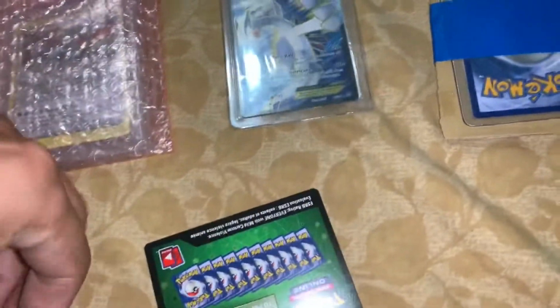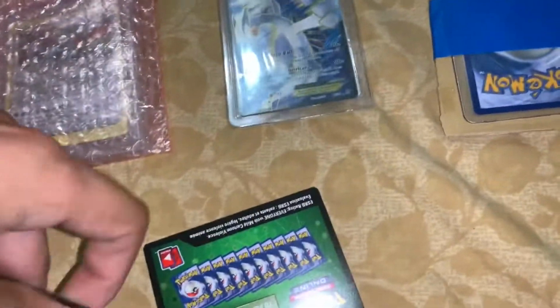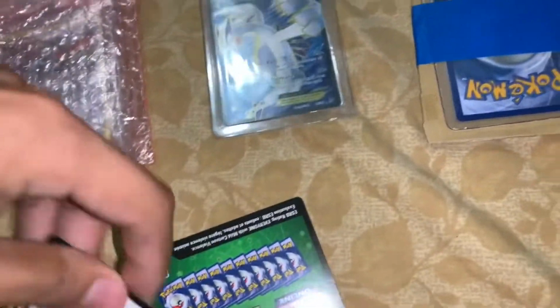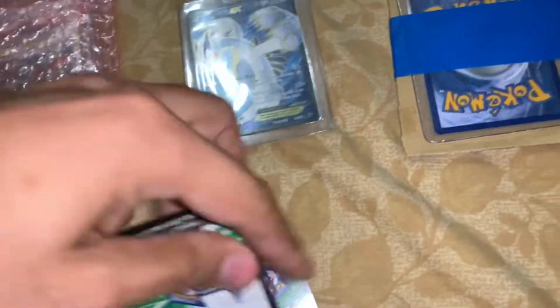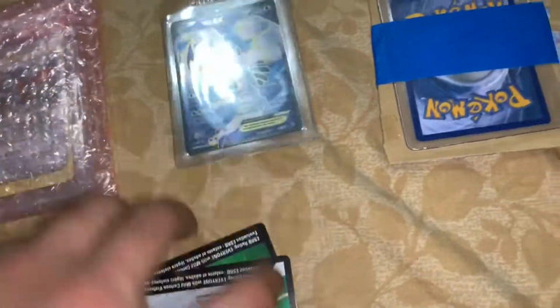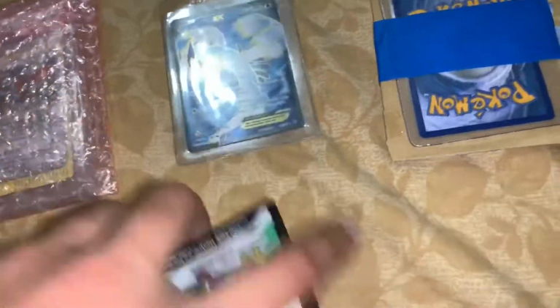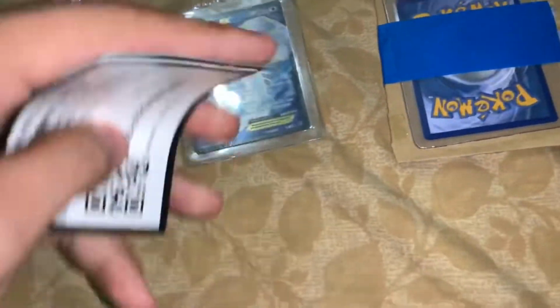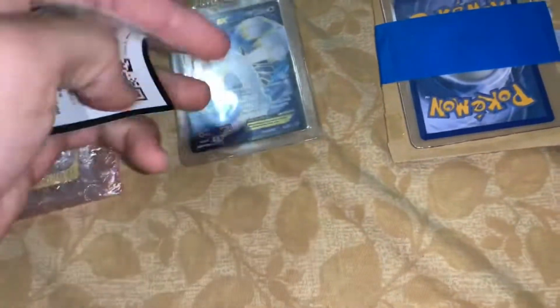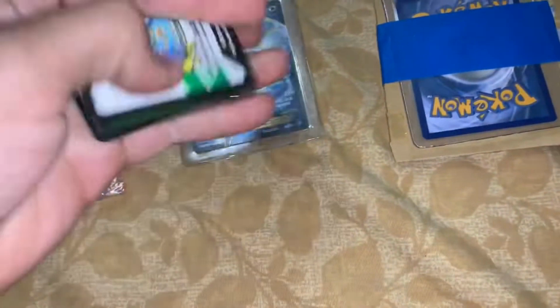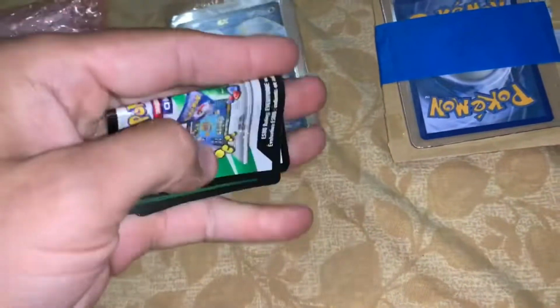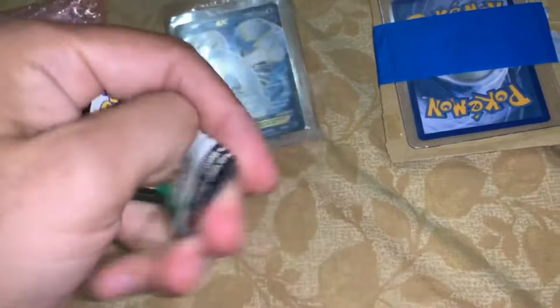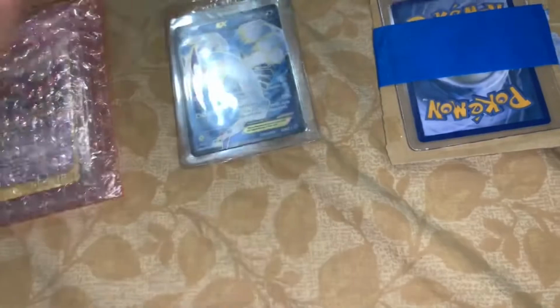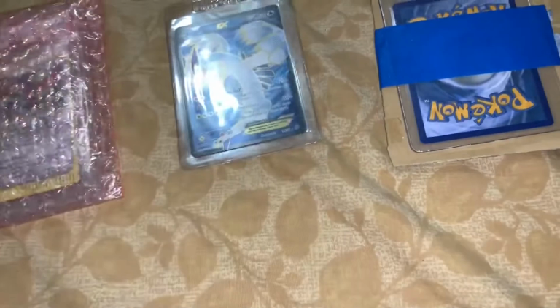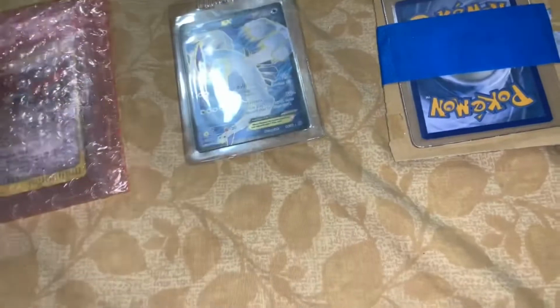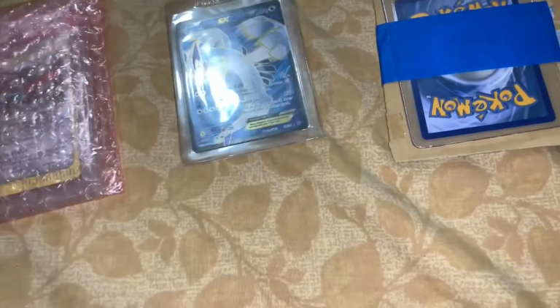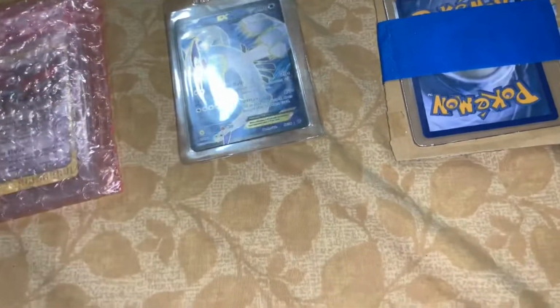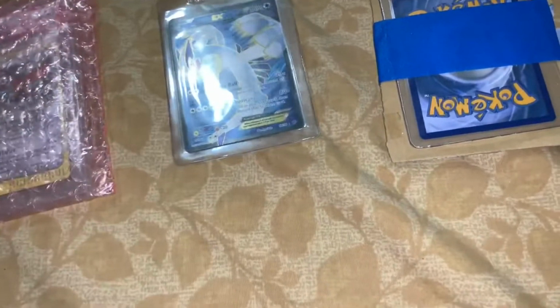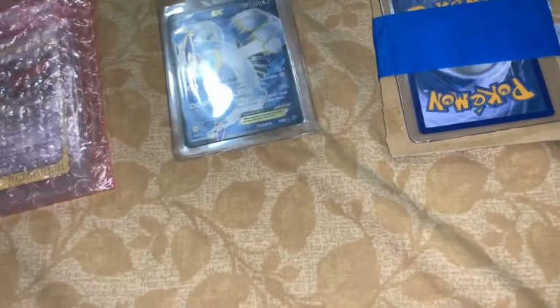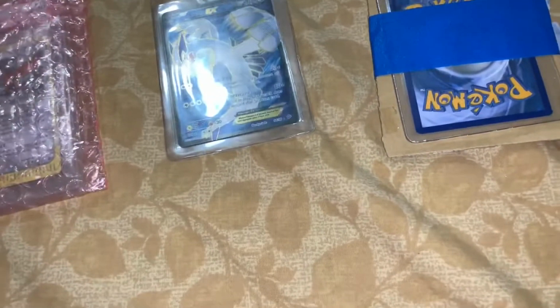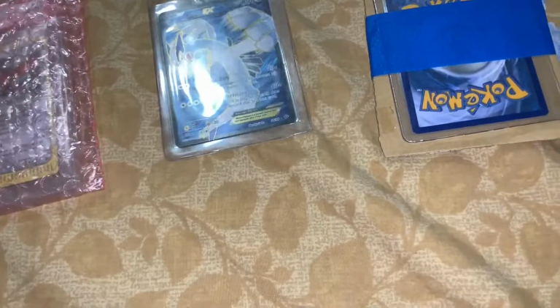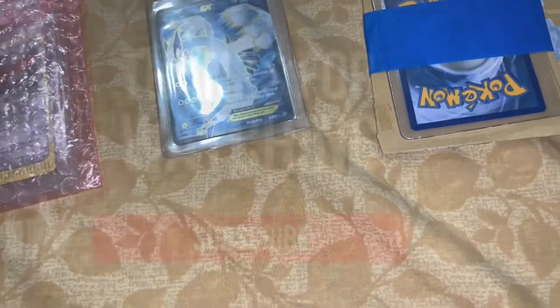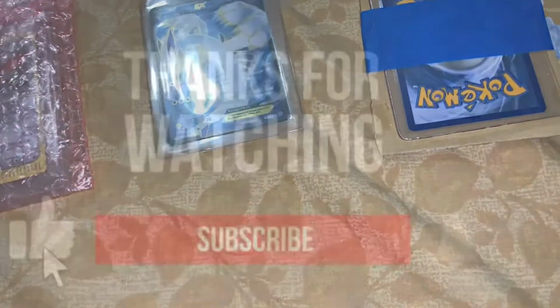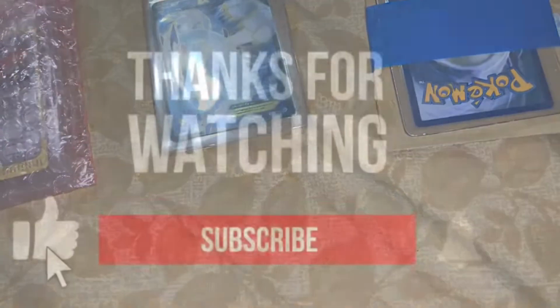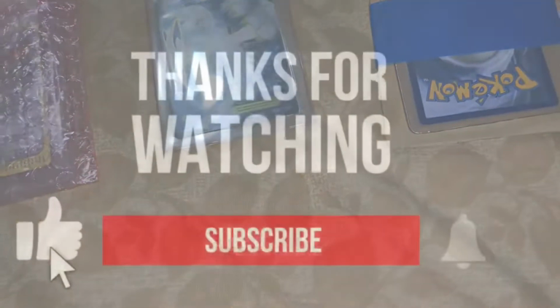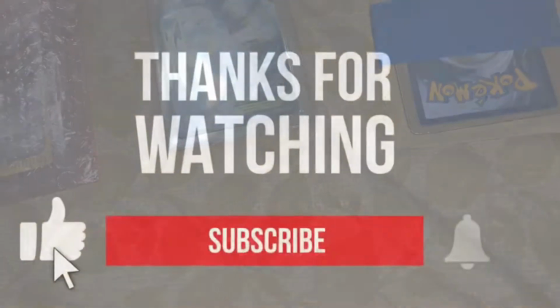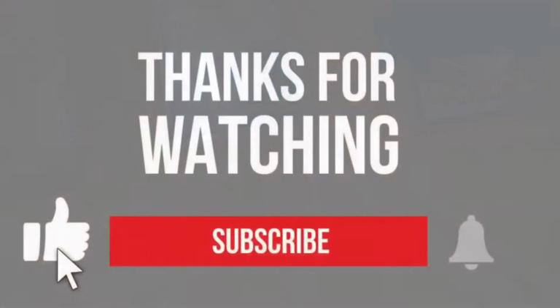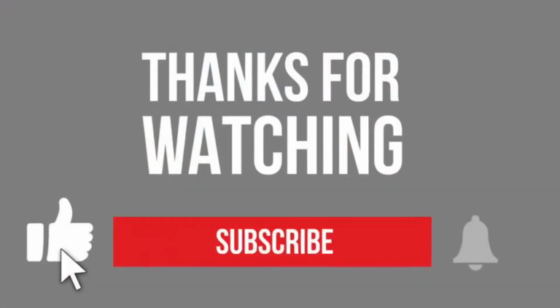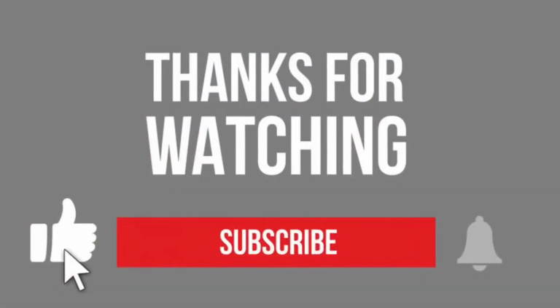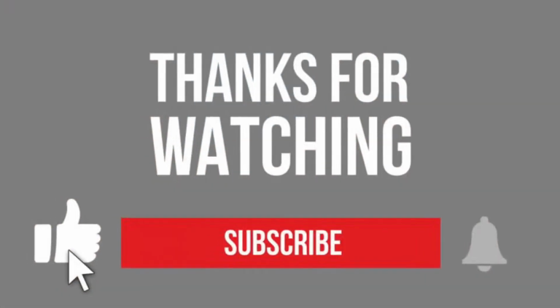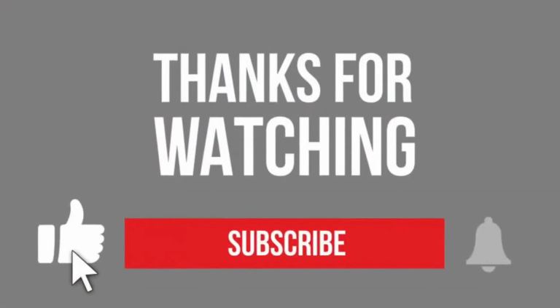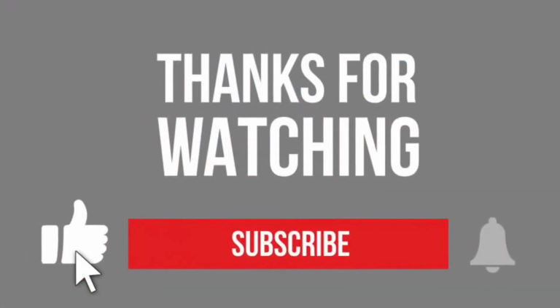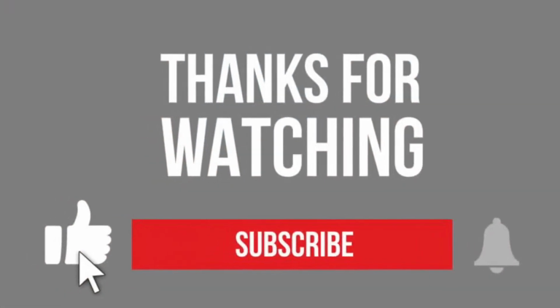I'll just get those out — those are the news. Alright, see you guys later.